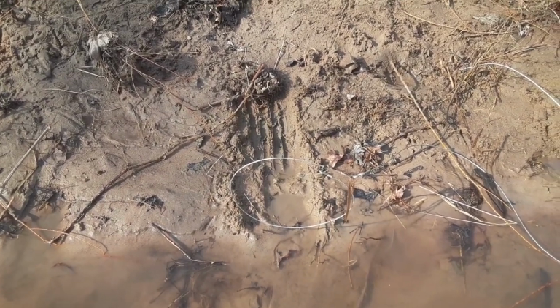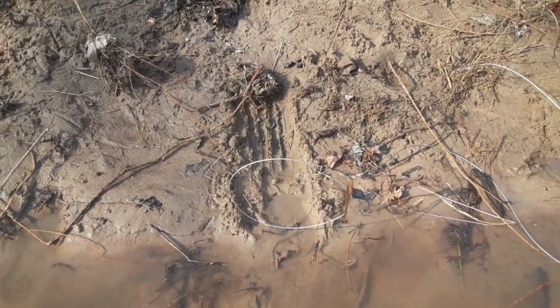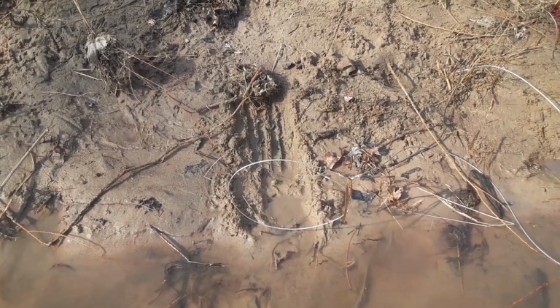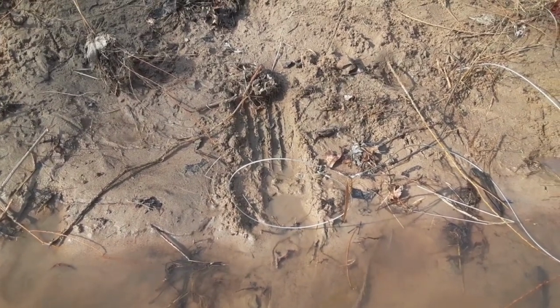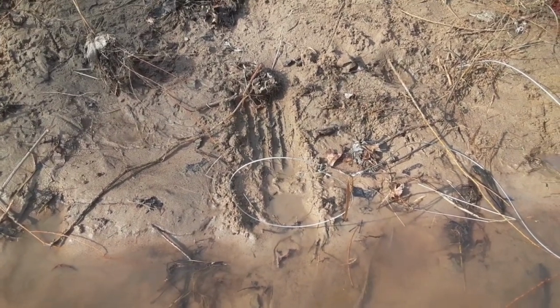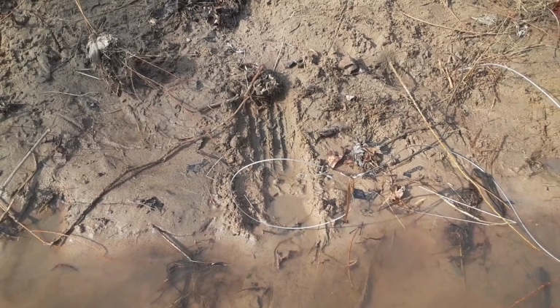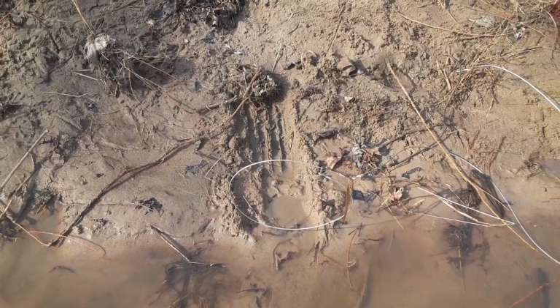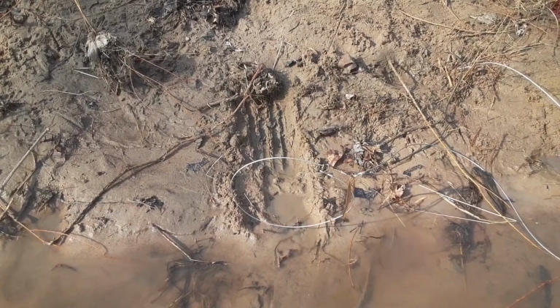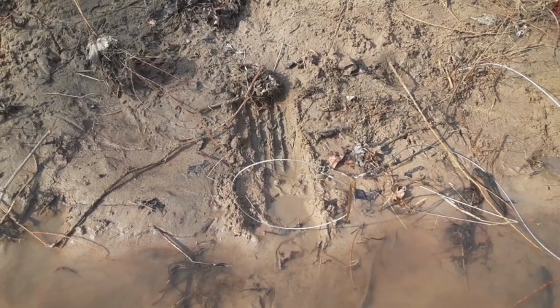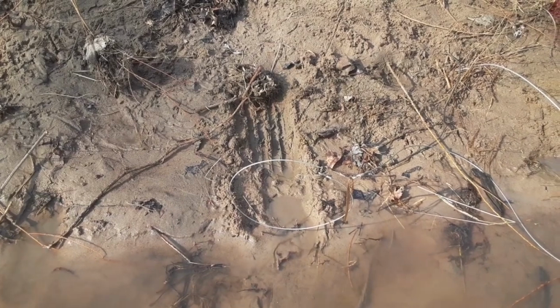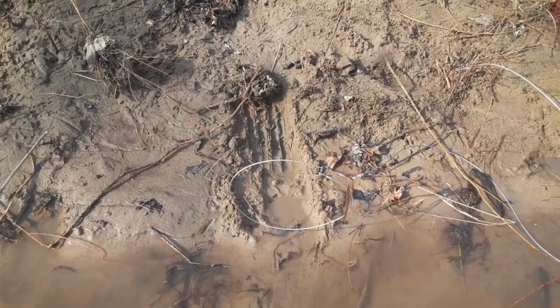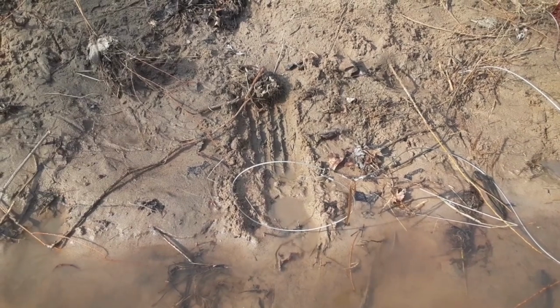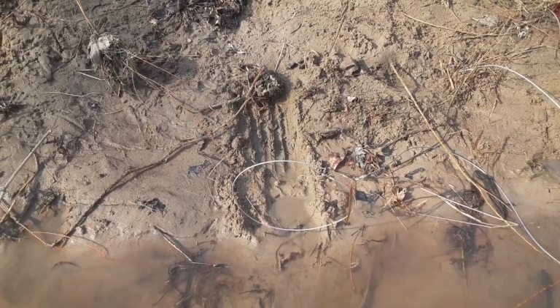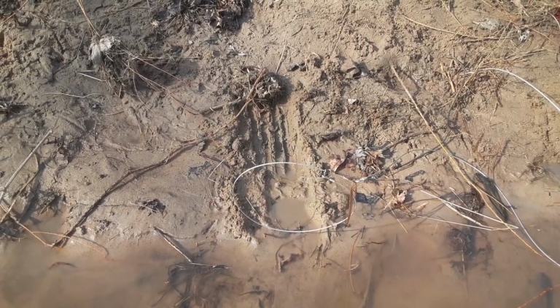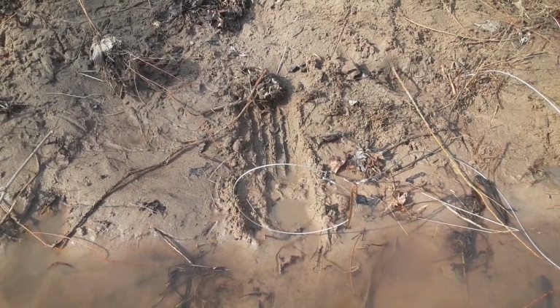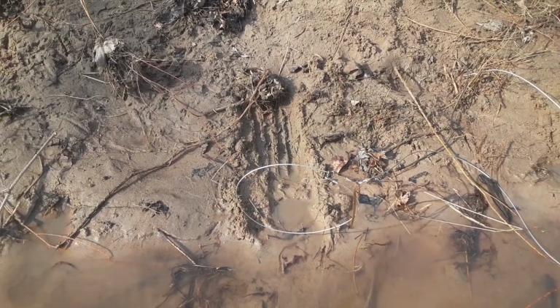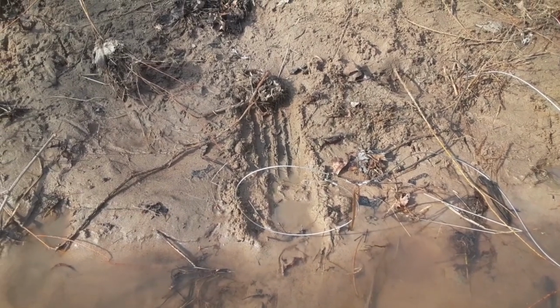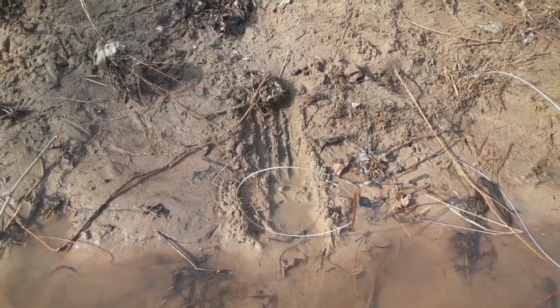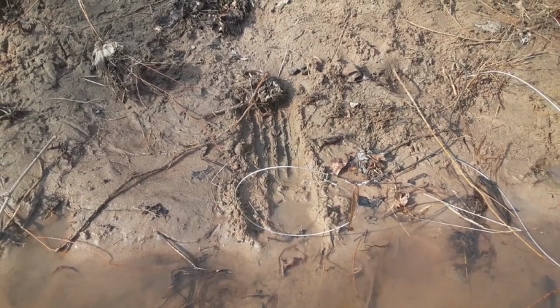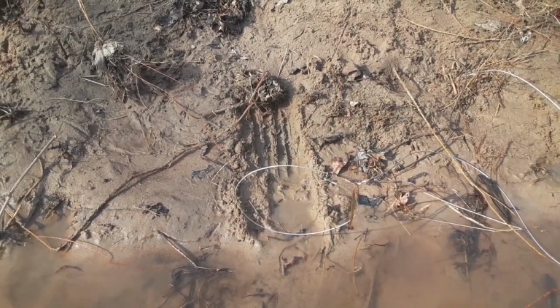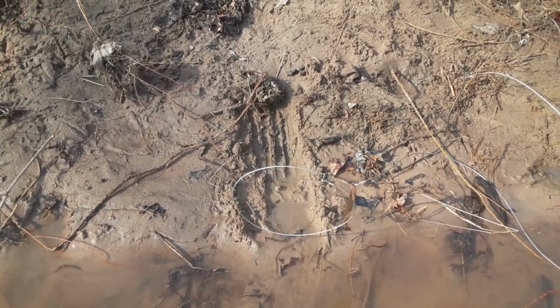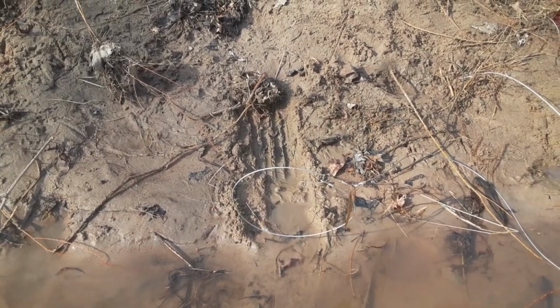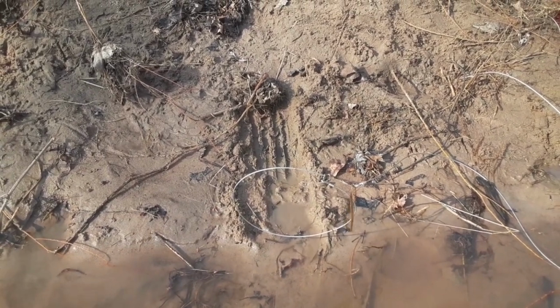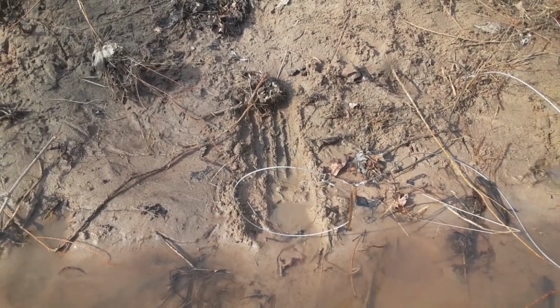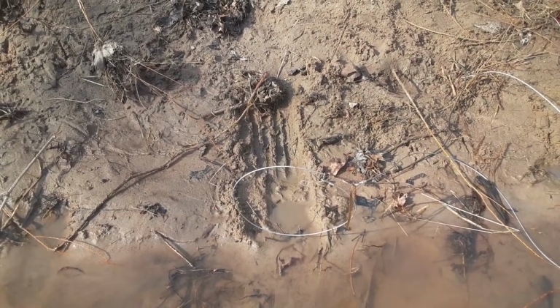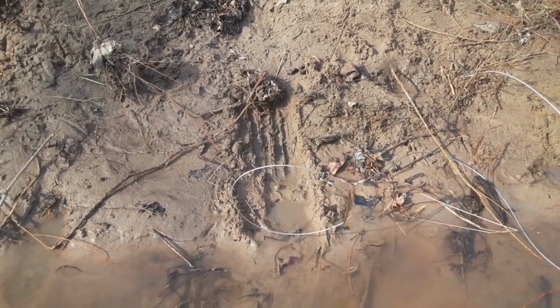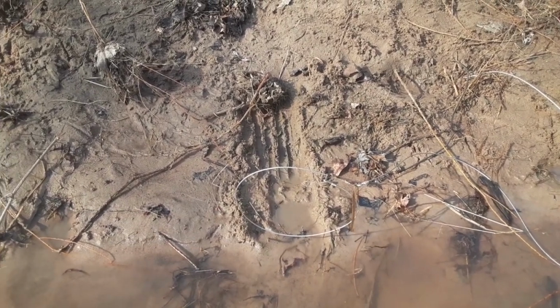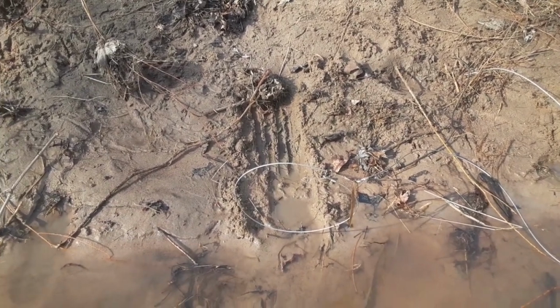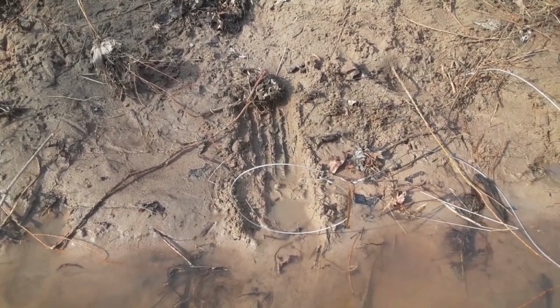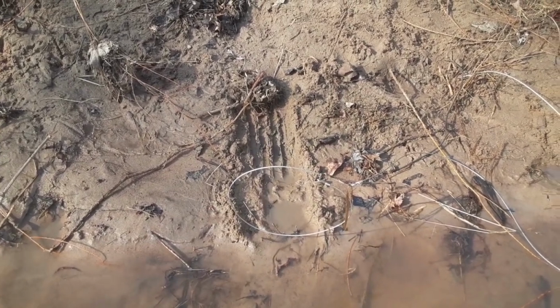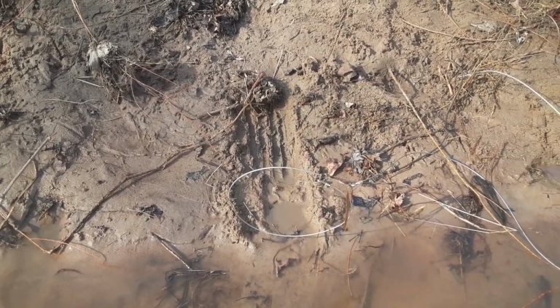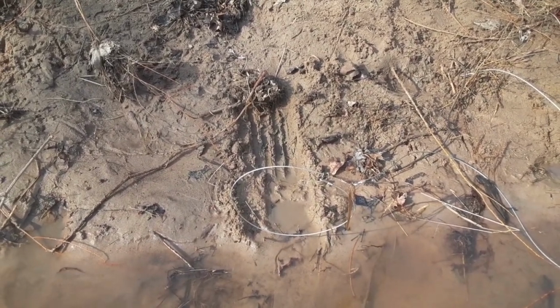Snaring beaver is easy and simple. All right, guys, we are out of here and on to the next one.